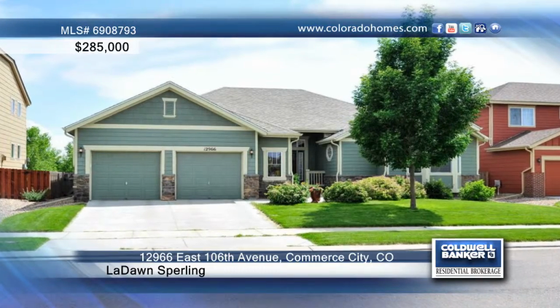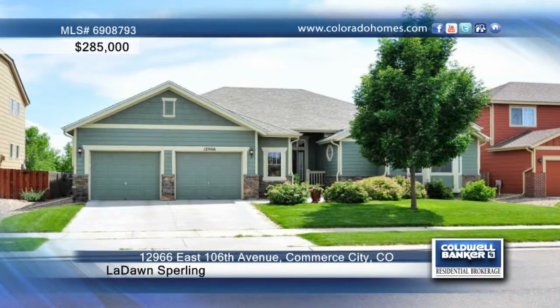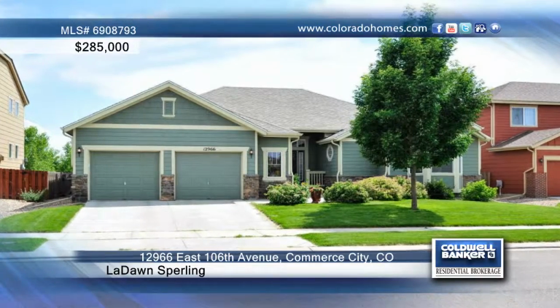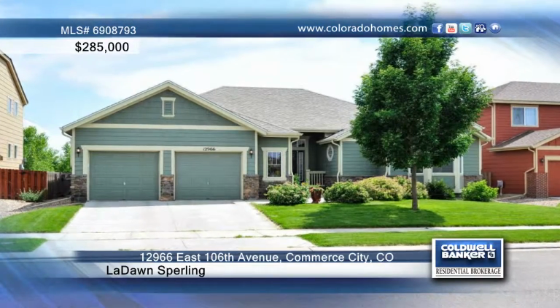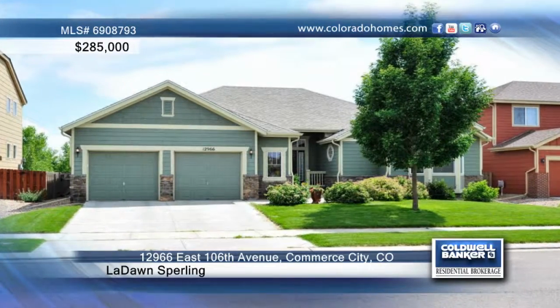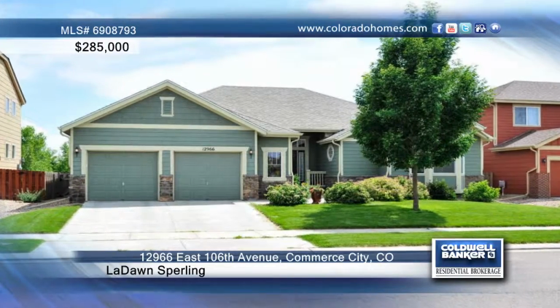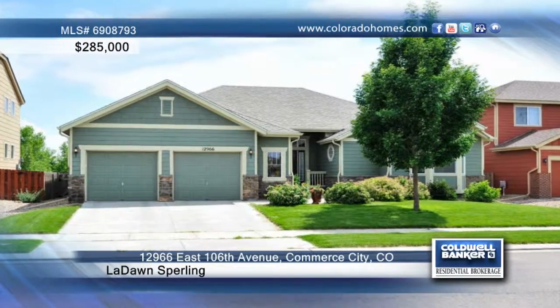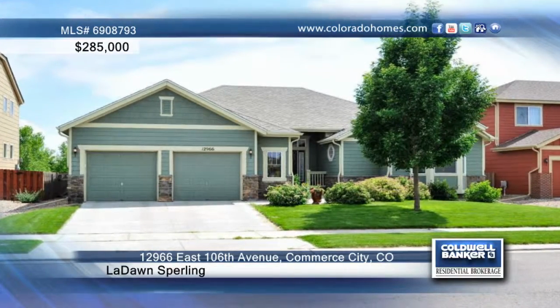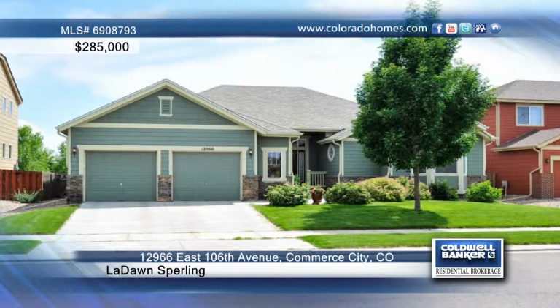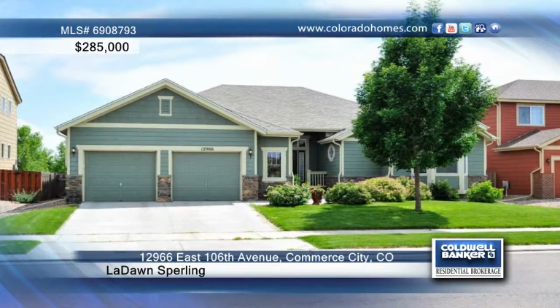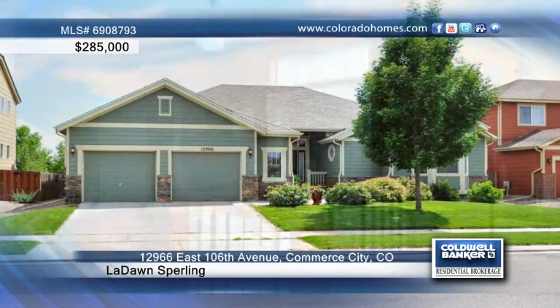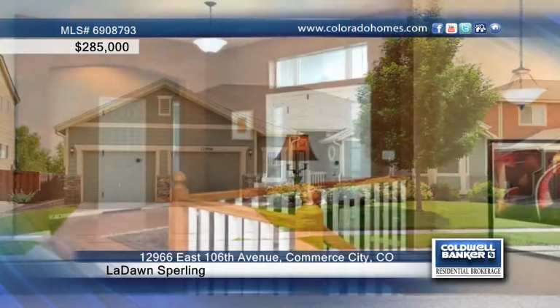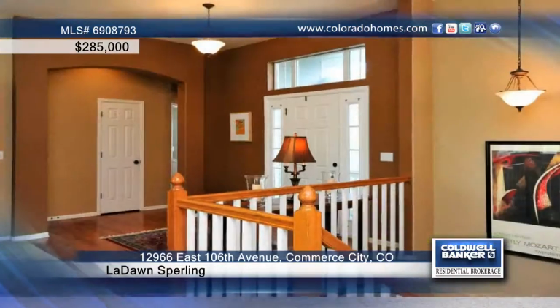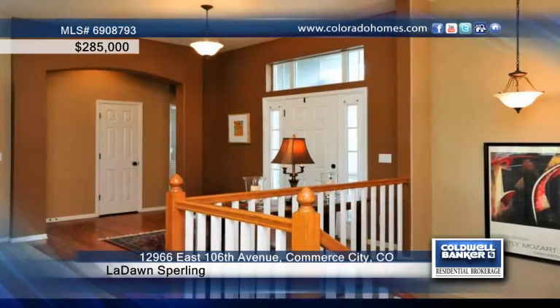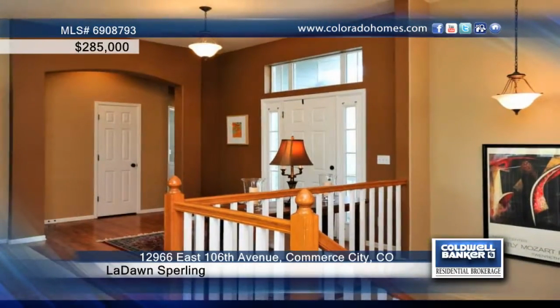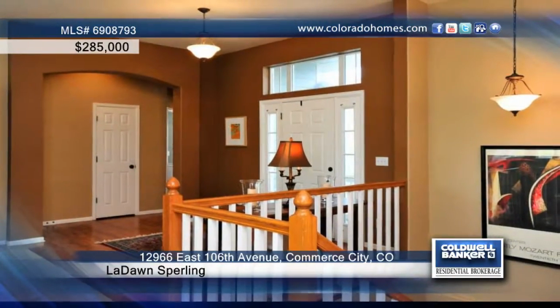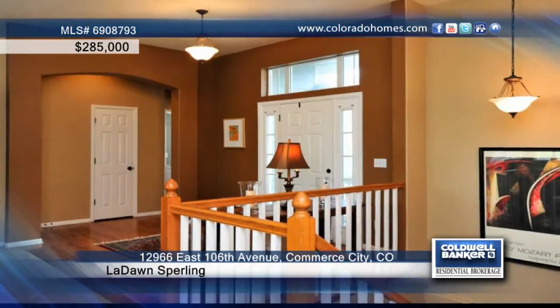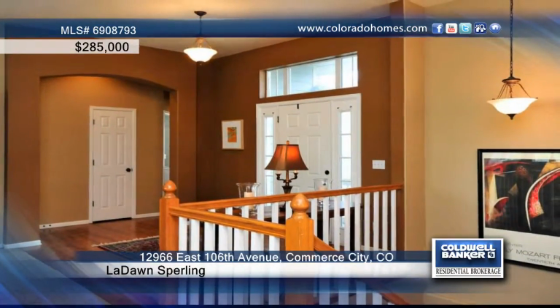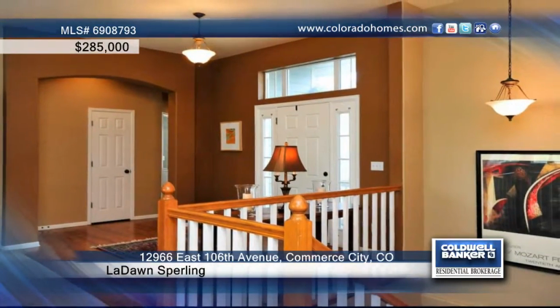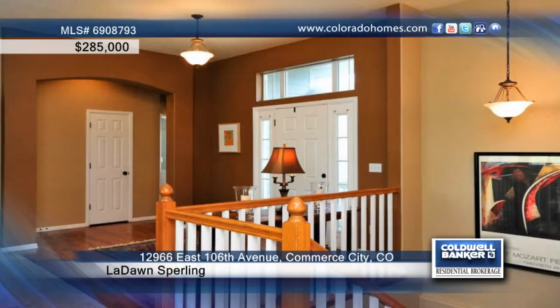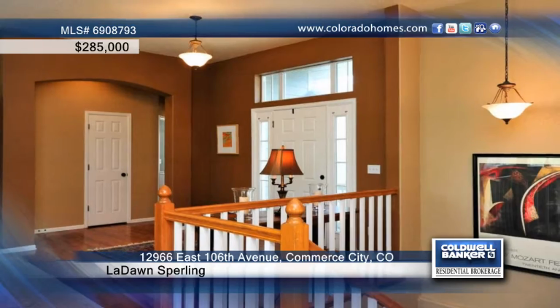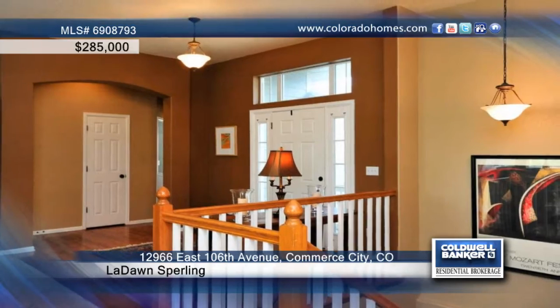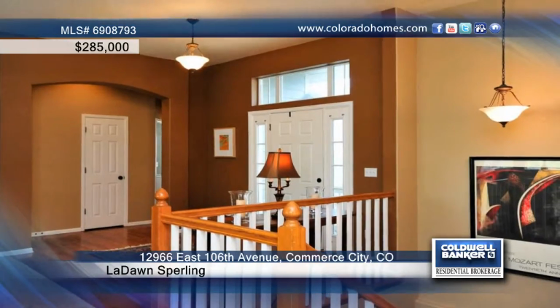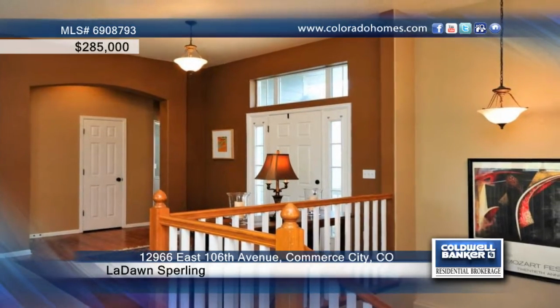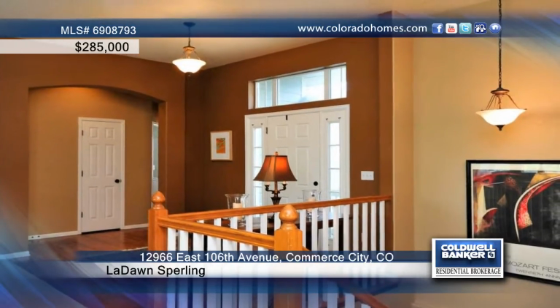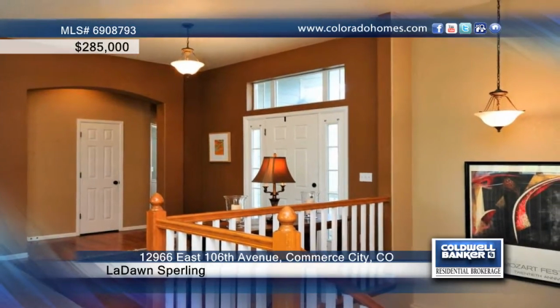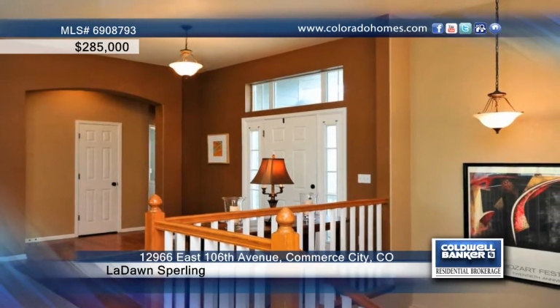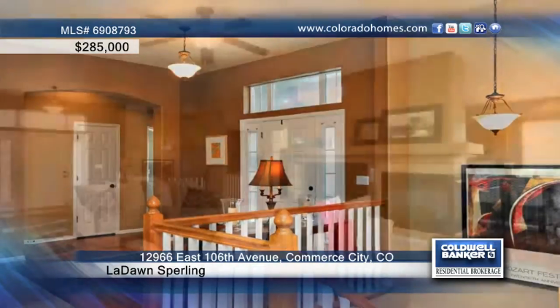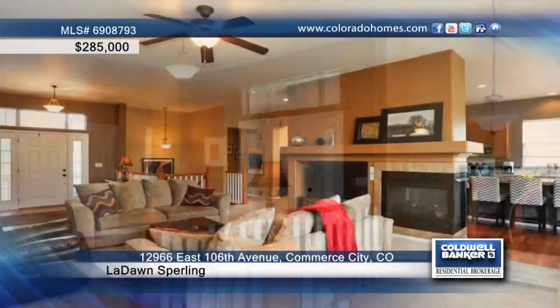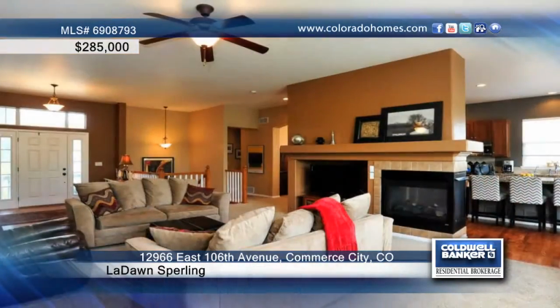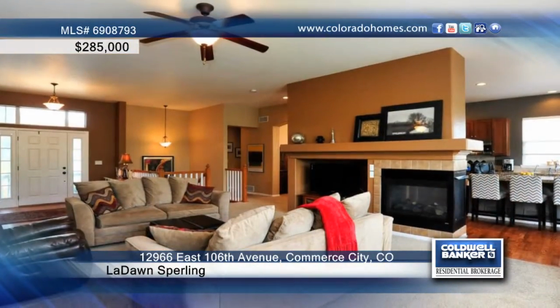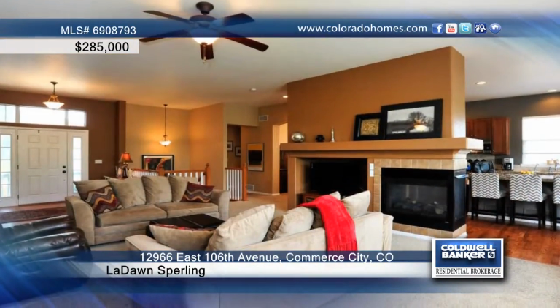This stunning three-bedroom, two-bath ranch in Turnberry is located within walking distance to the community pool and elementary school.